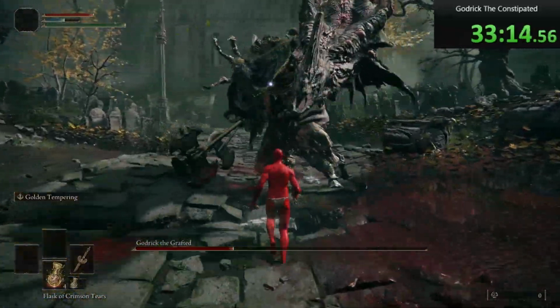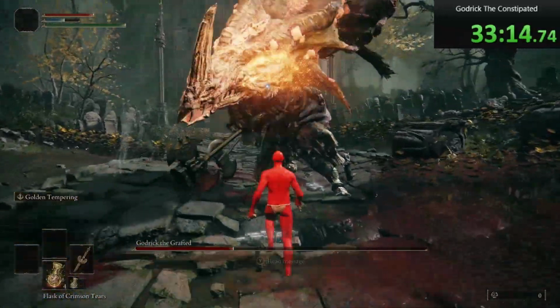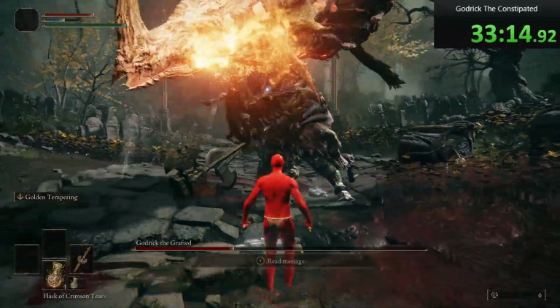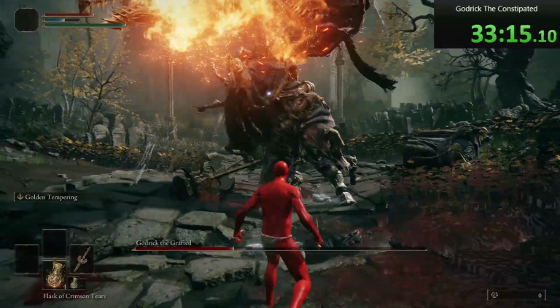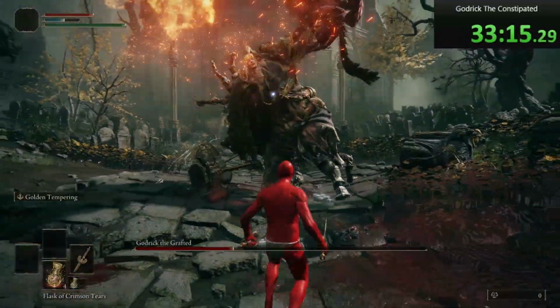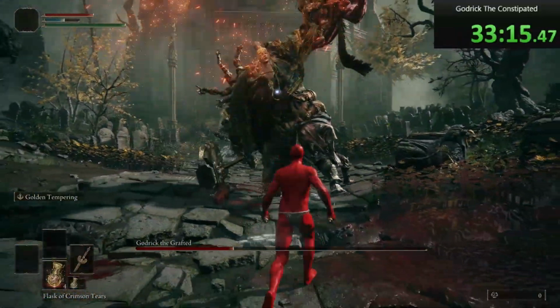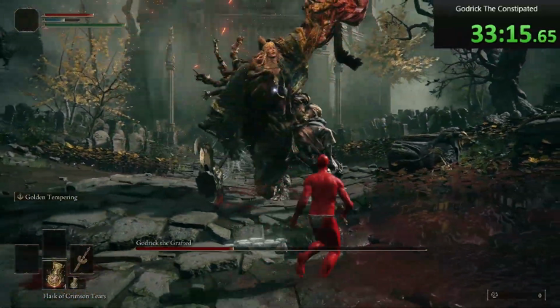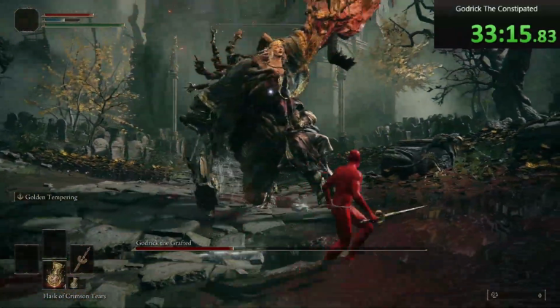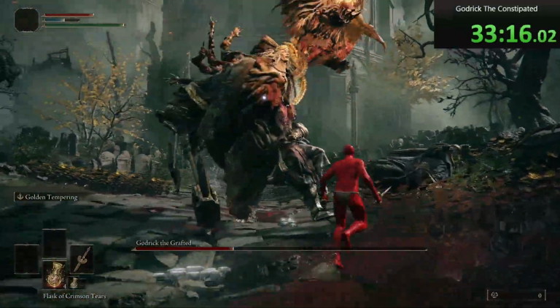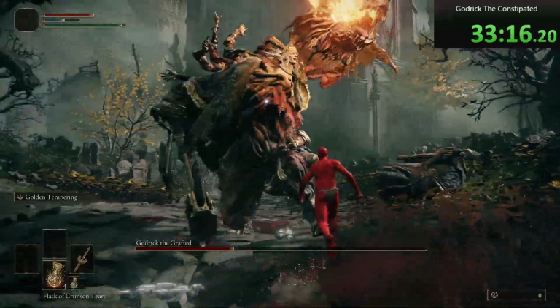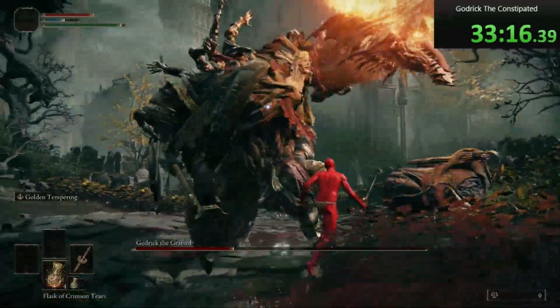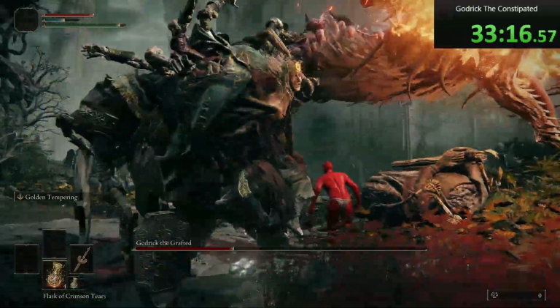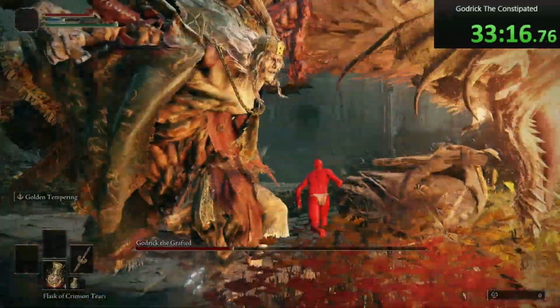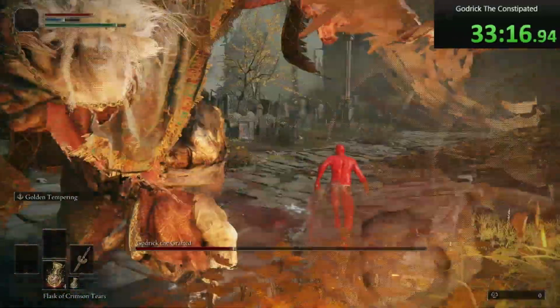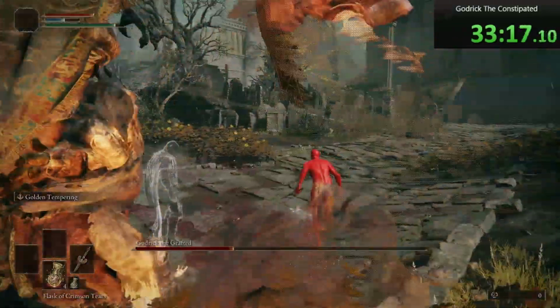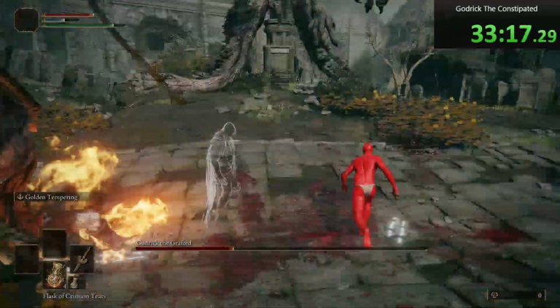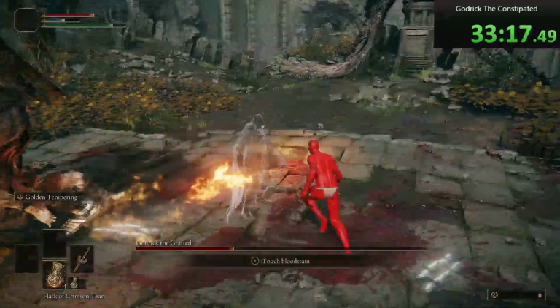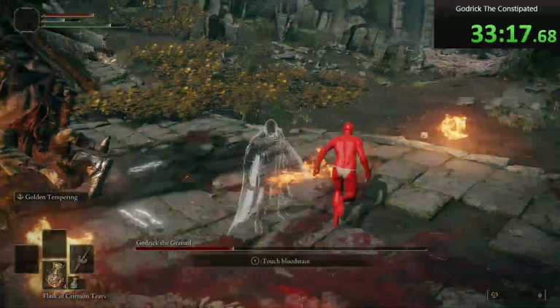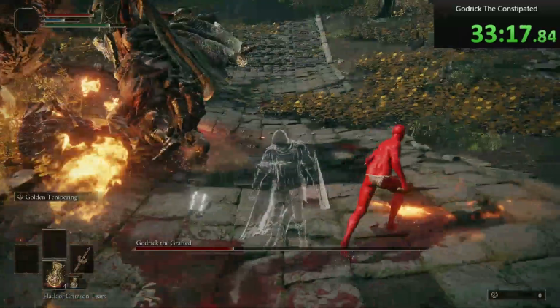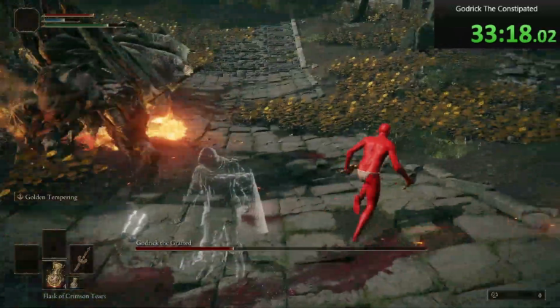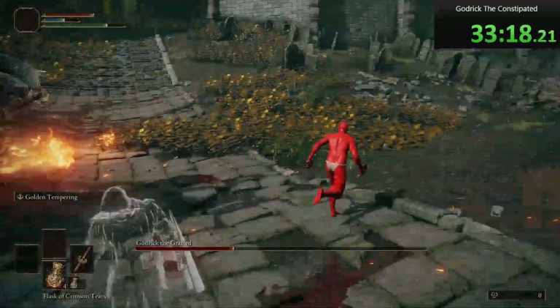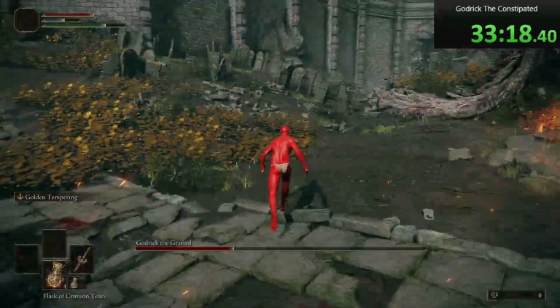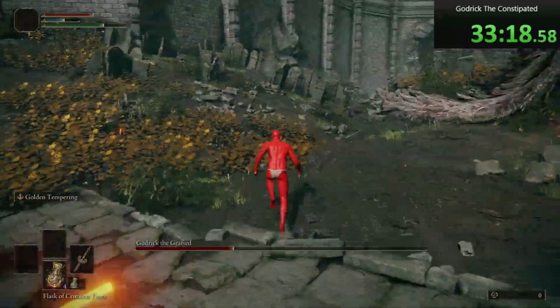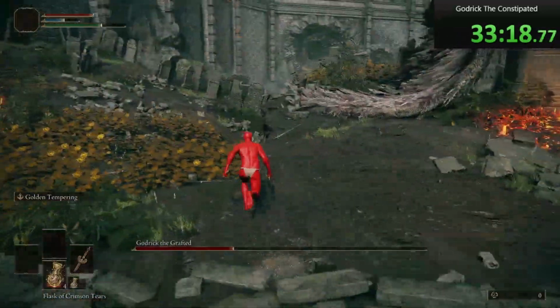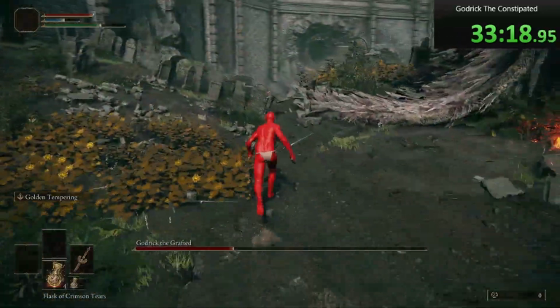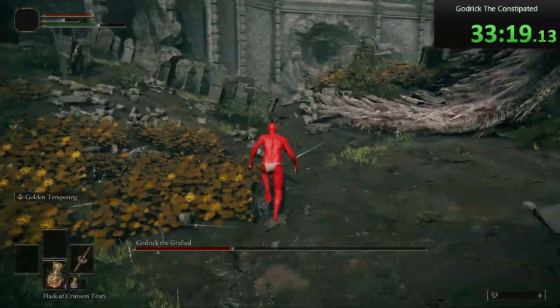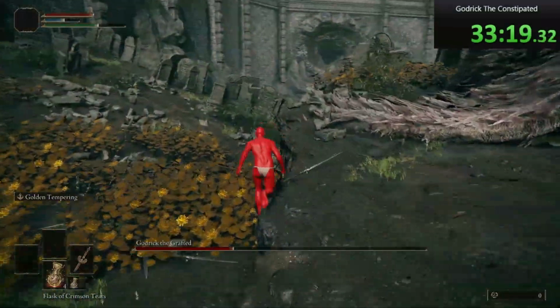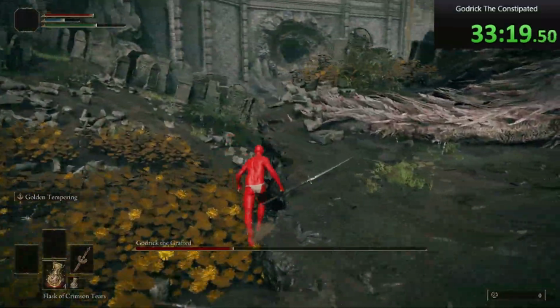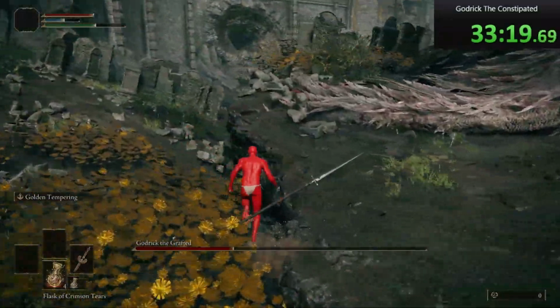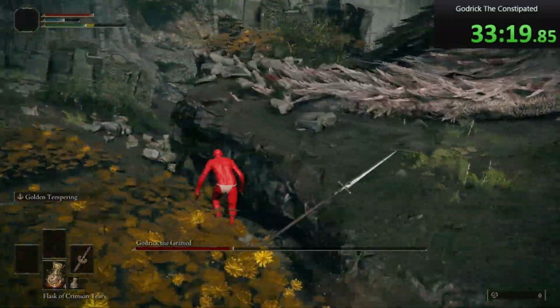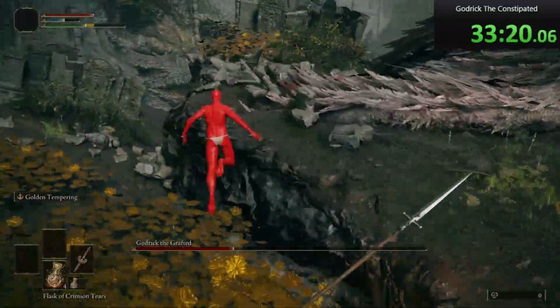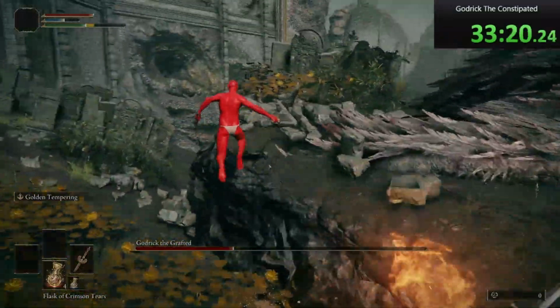If he starts walking at you with his dragon head pointed down, start running away and you should be fine.